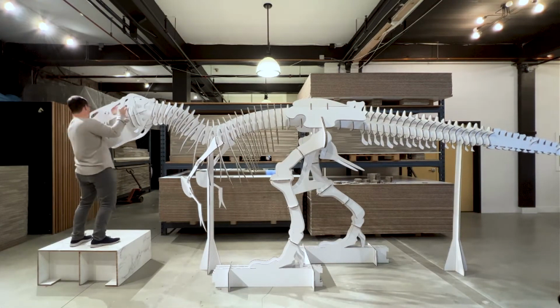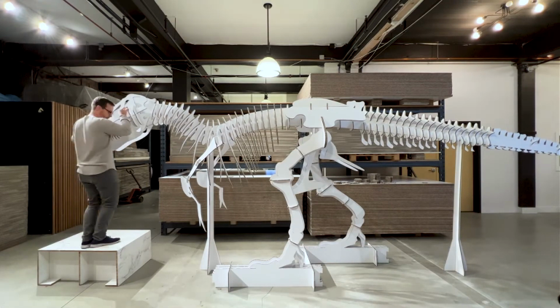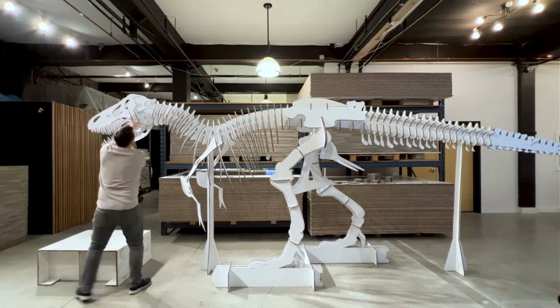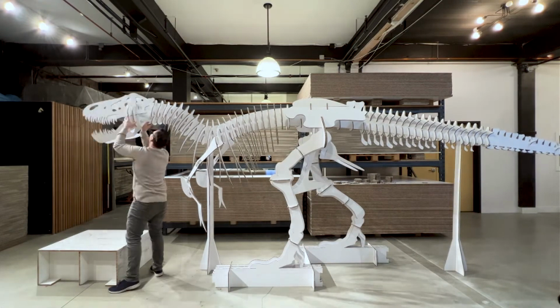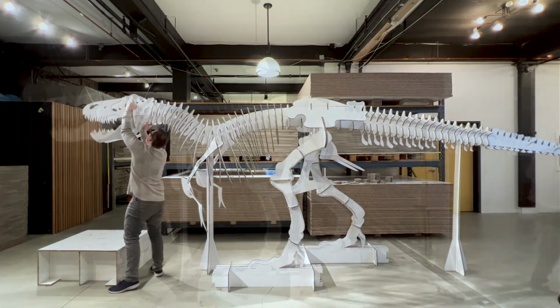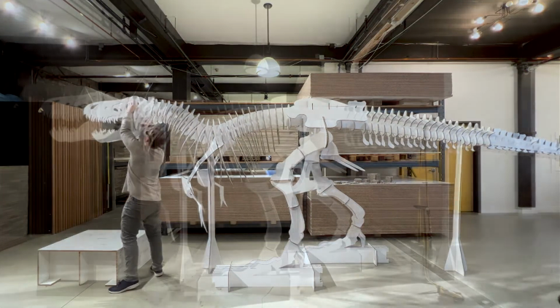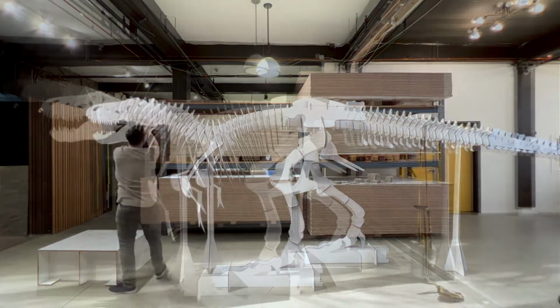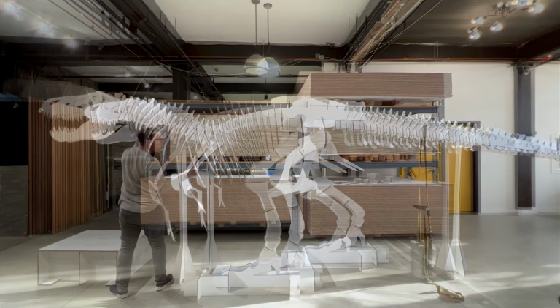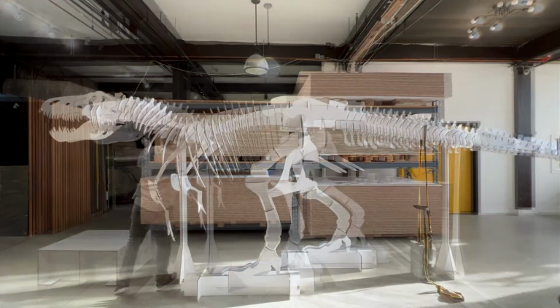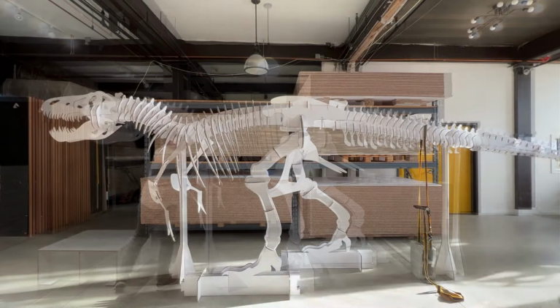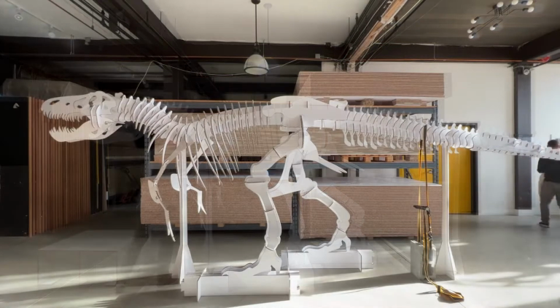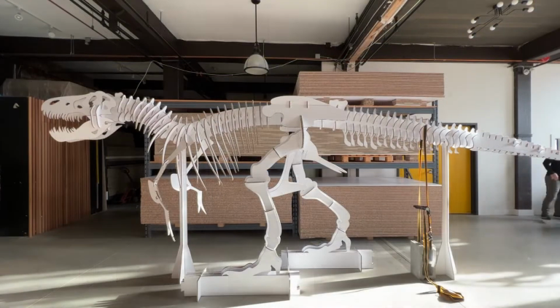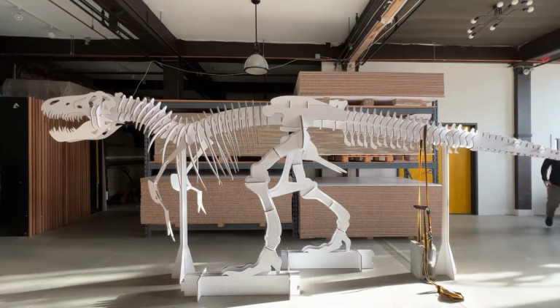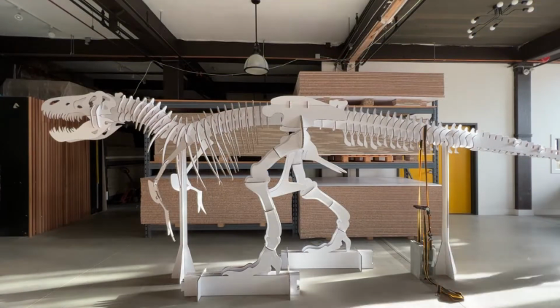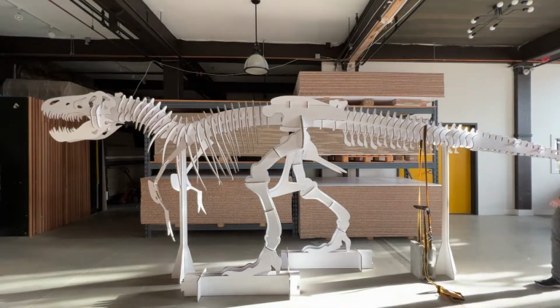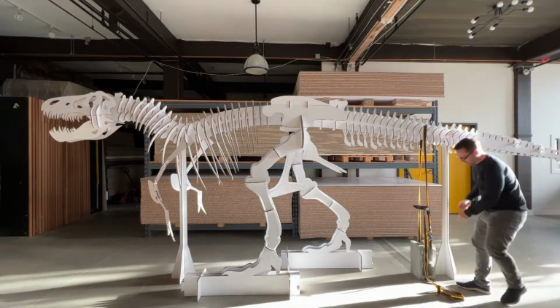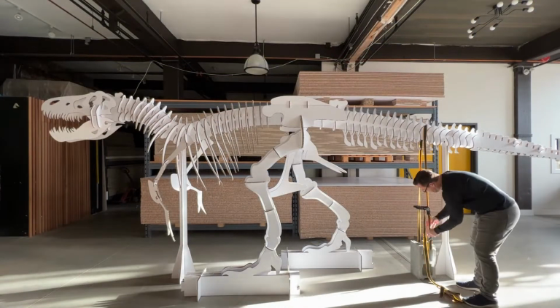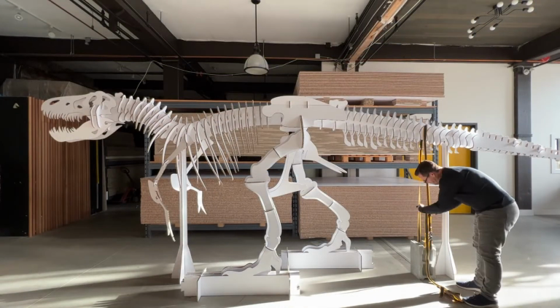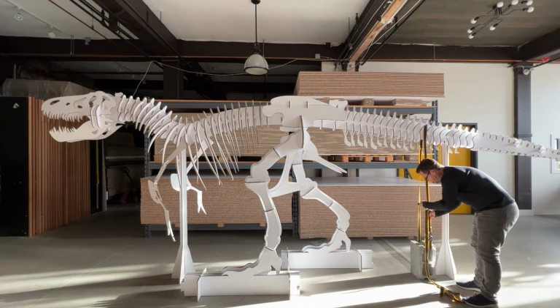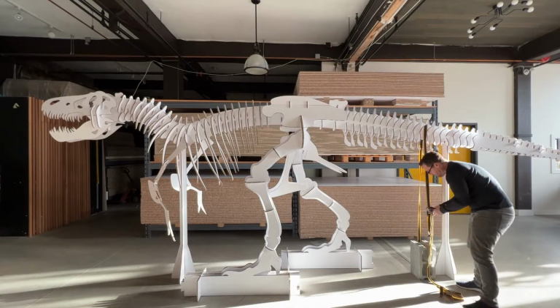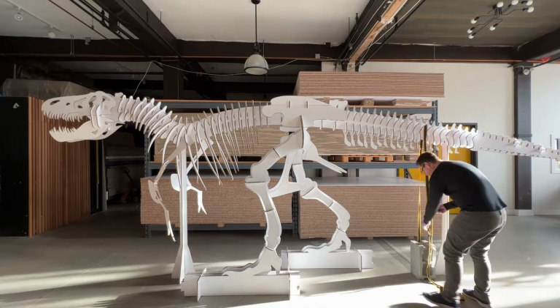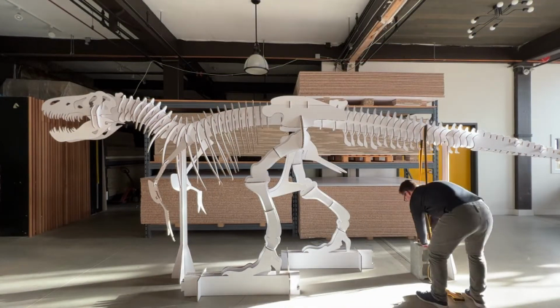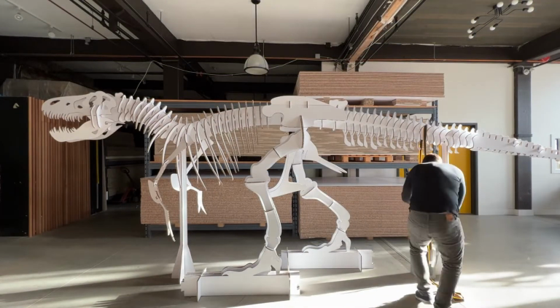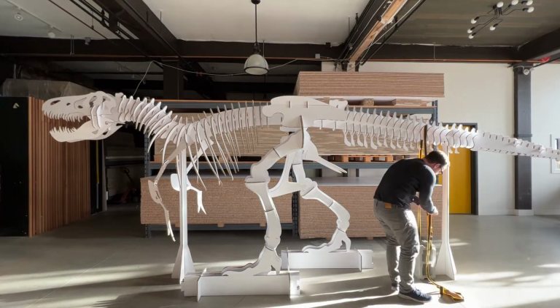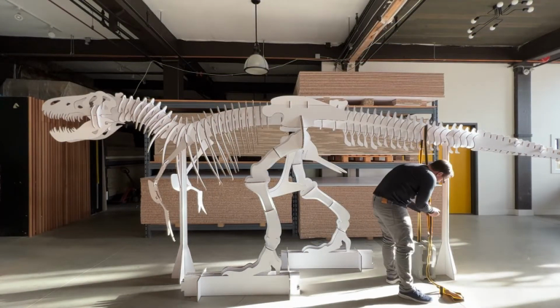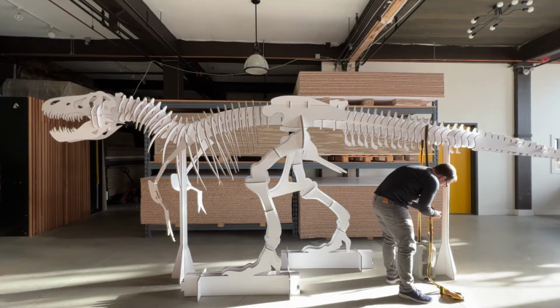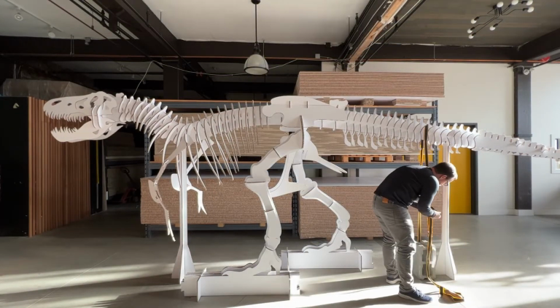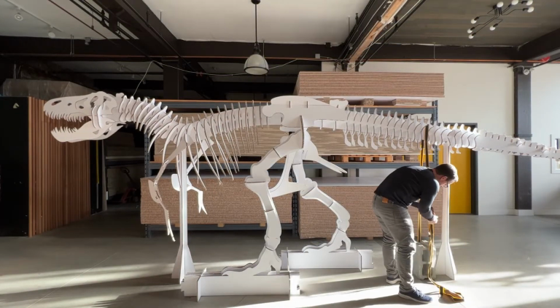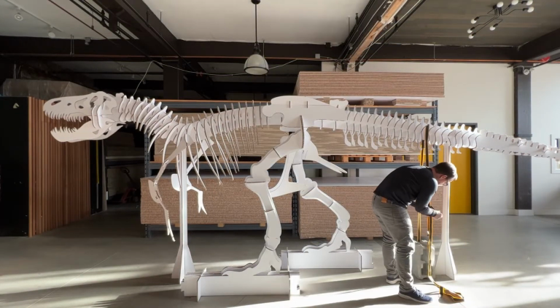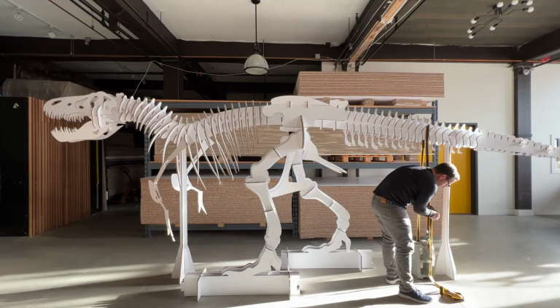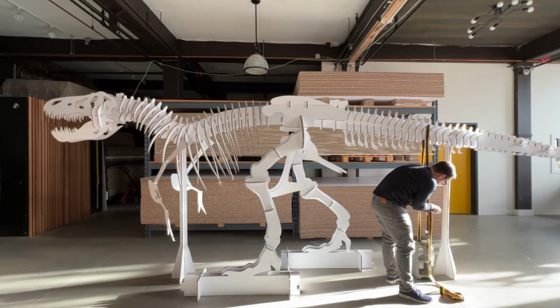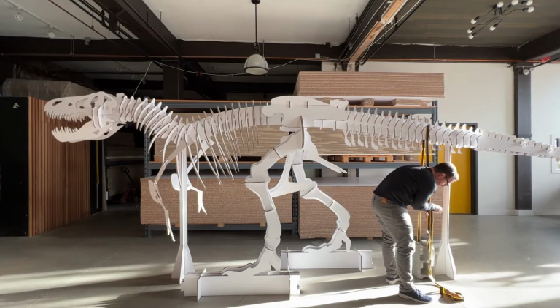The rest was pretty much cosmetics — ribcage, vertebrae, pelvis, and finally the skull. And when the moment of truth had arrived, namely removing the supports, I was quite excited.